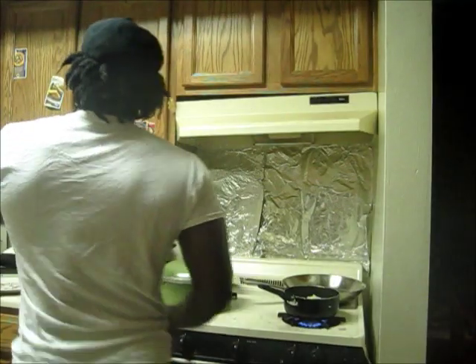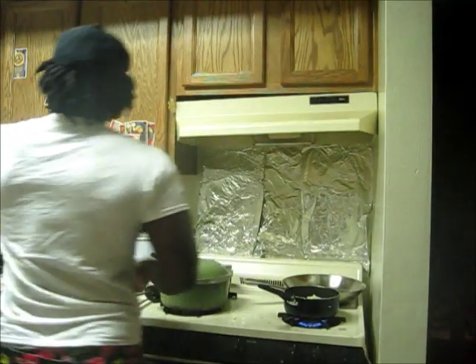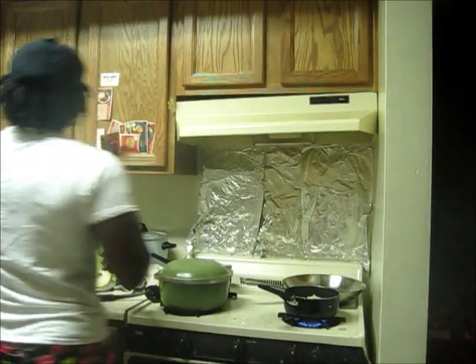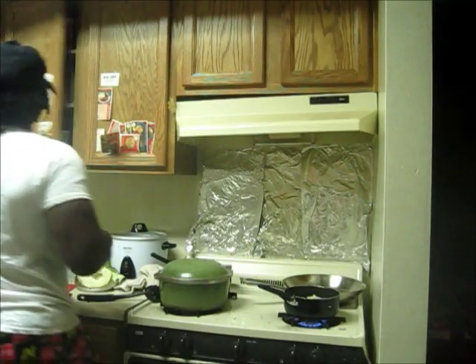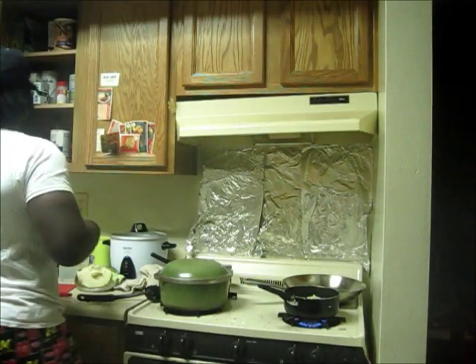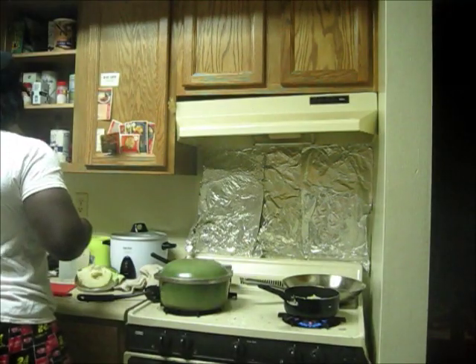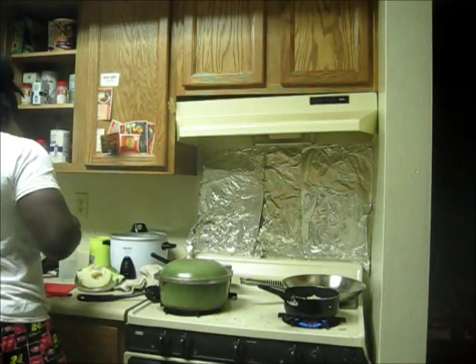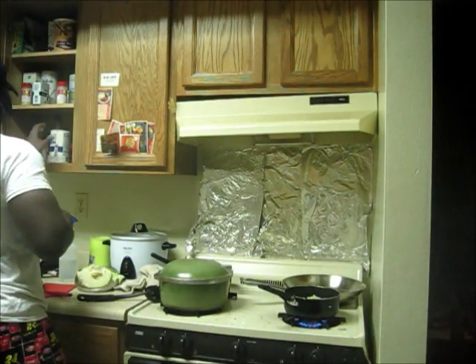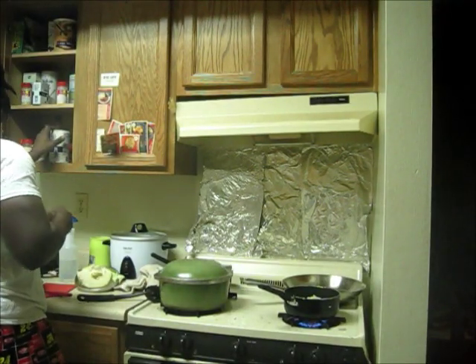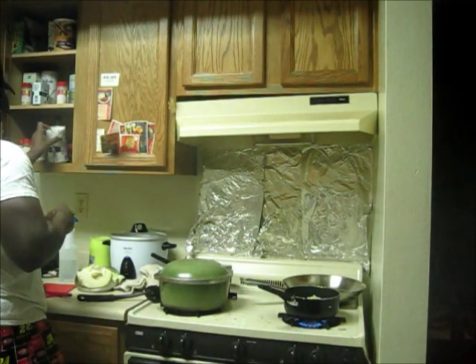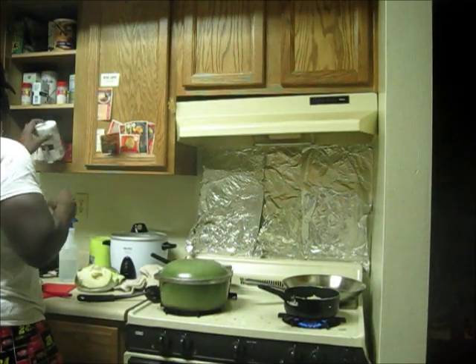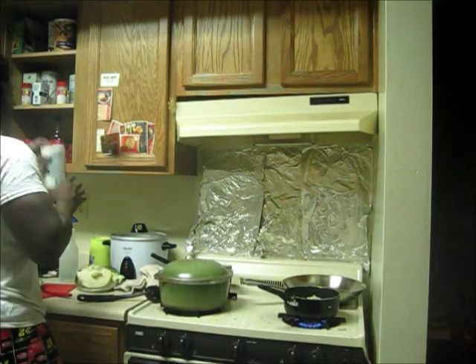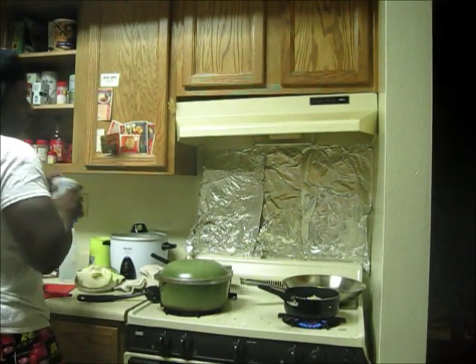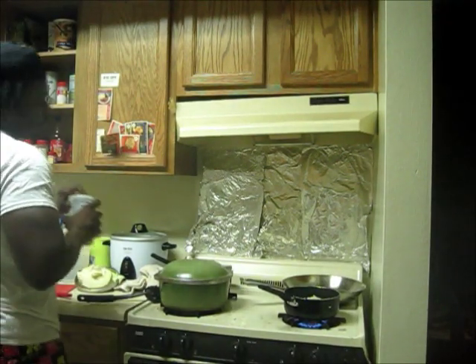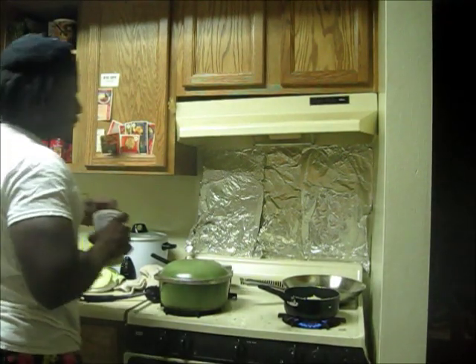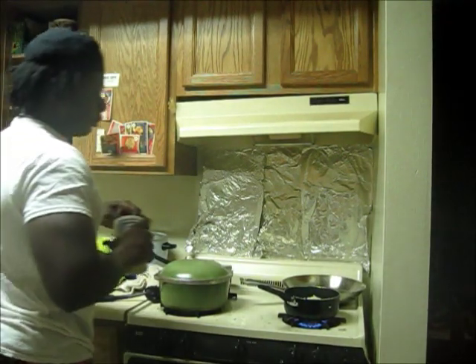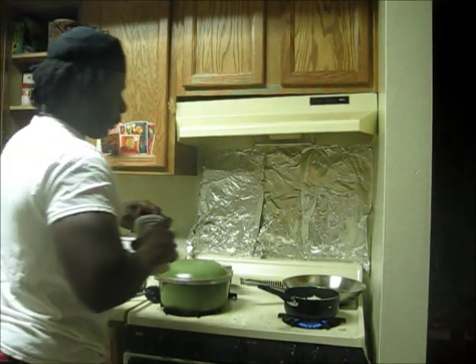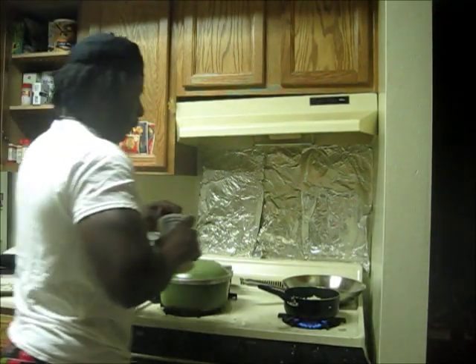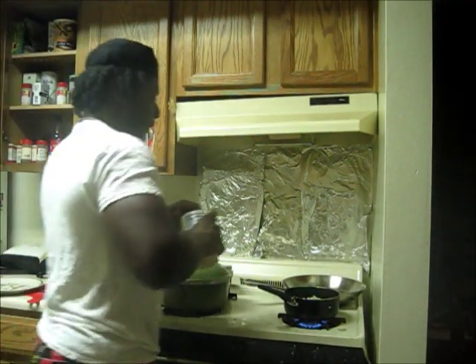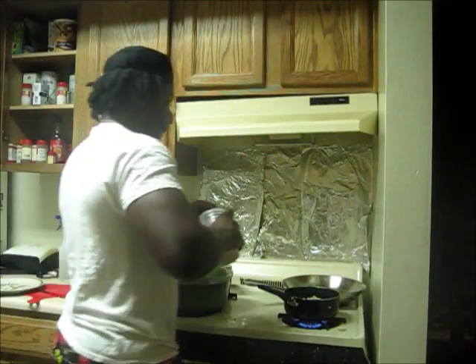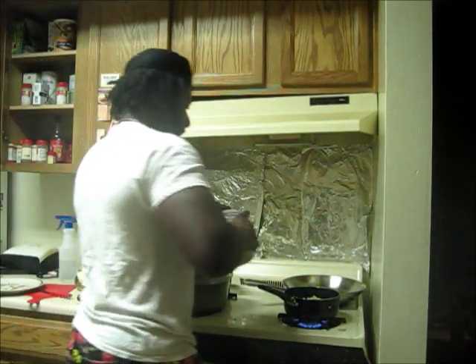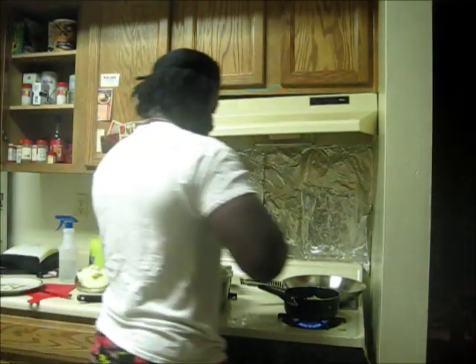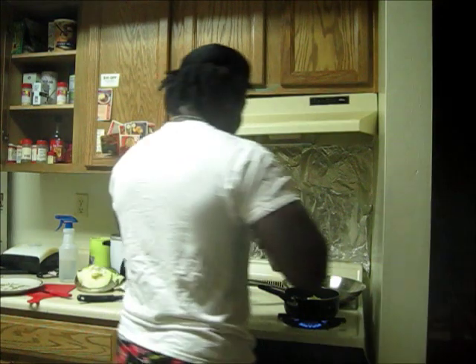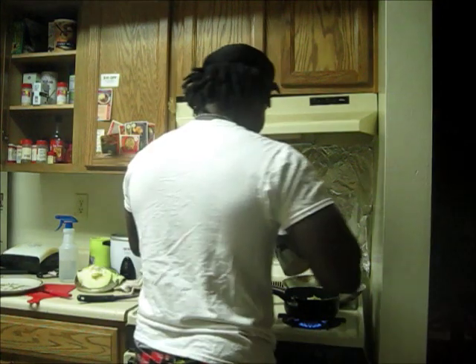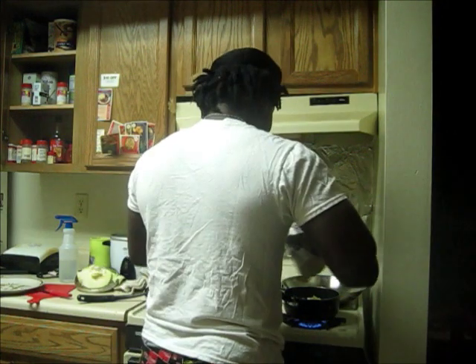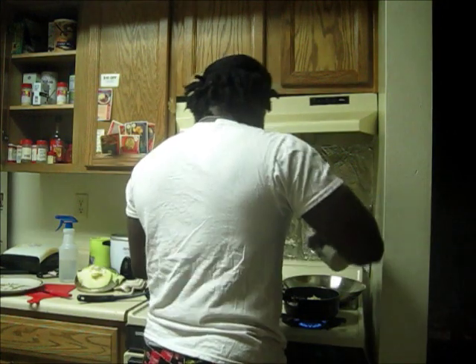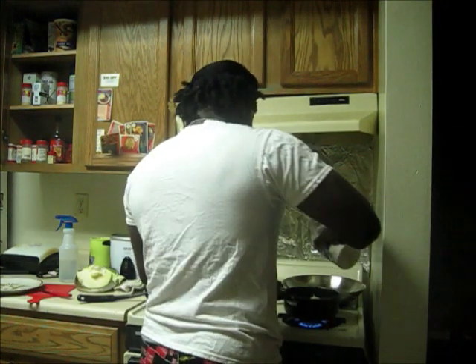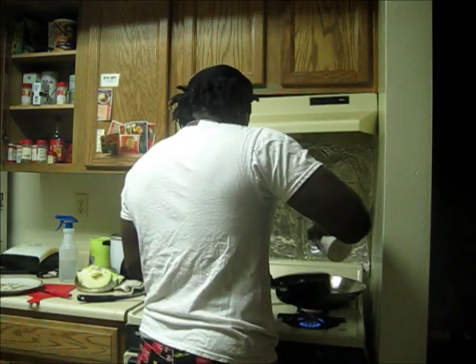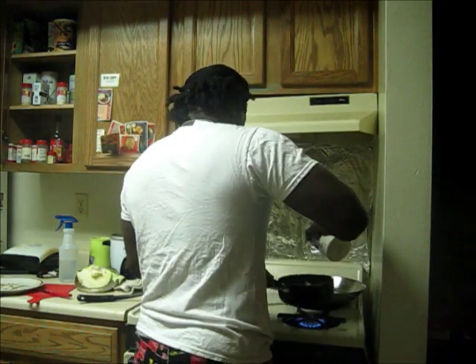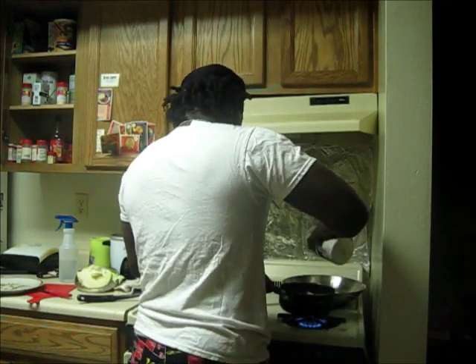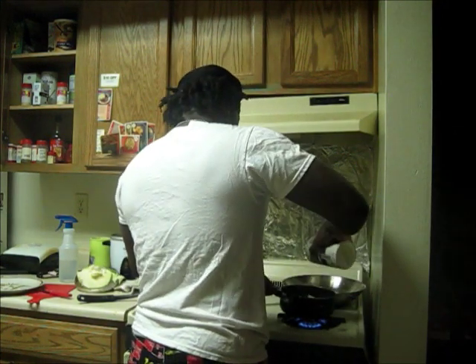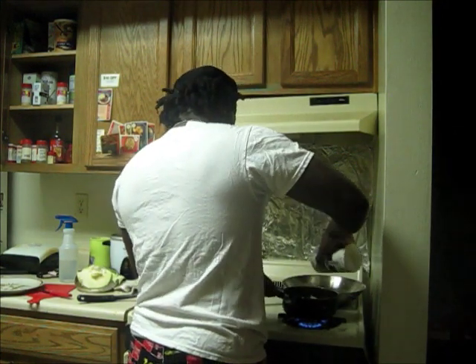The goal of this is to get the cabbage to sweat and caramelize. I'll show you how to do this. Now it's on to the actual seasoning, about 15 seconds into it.